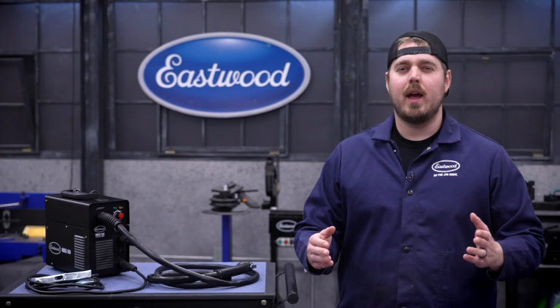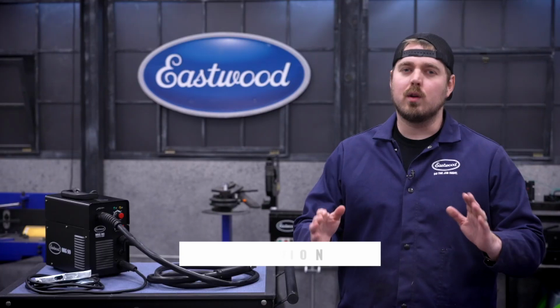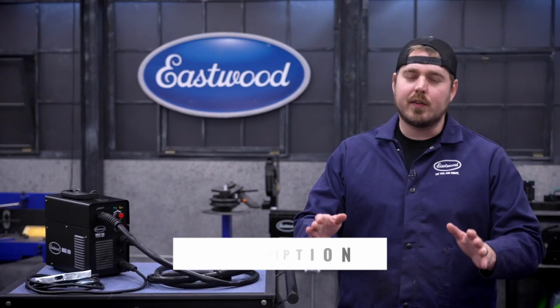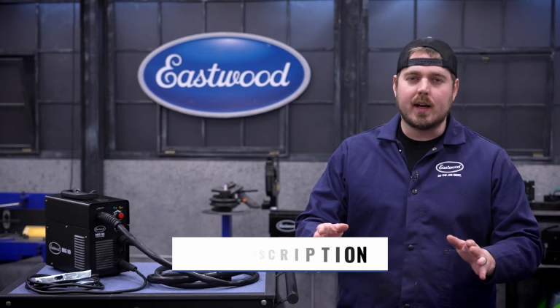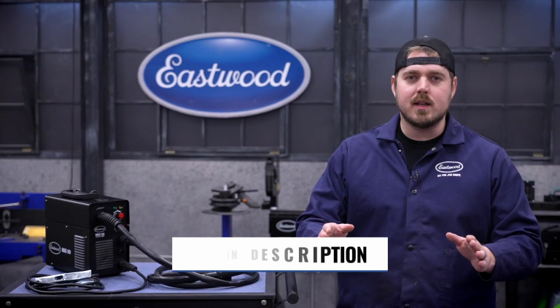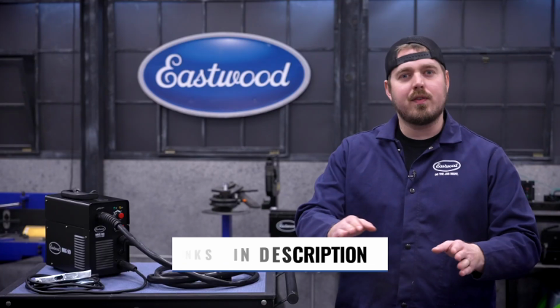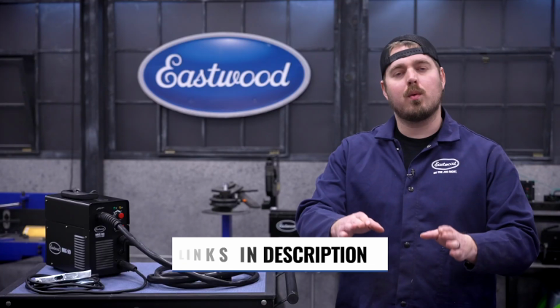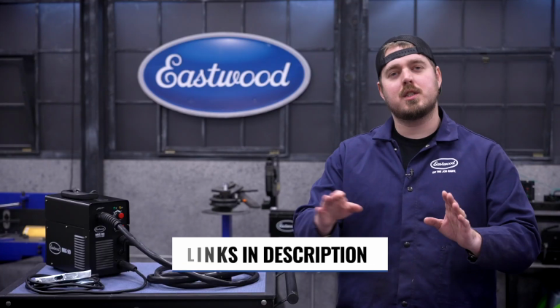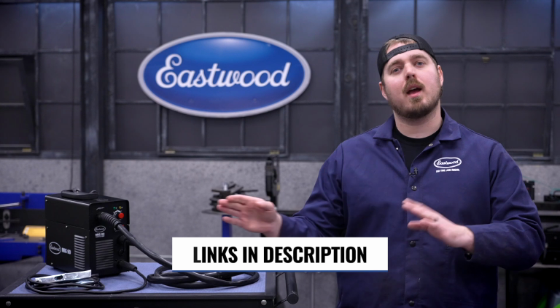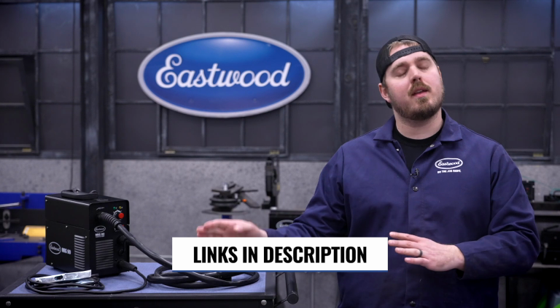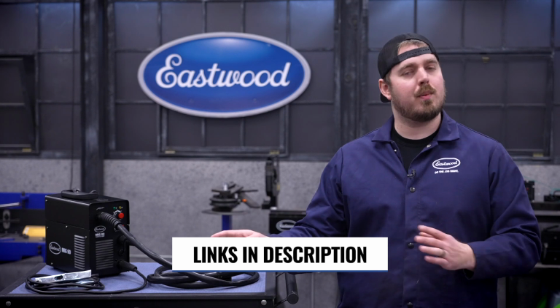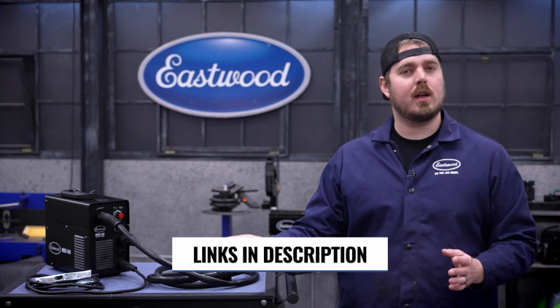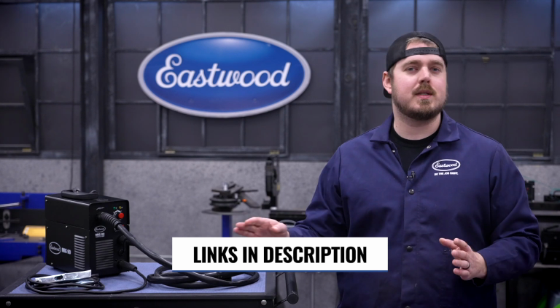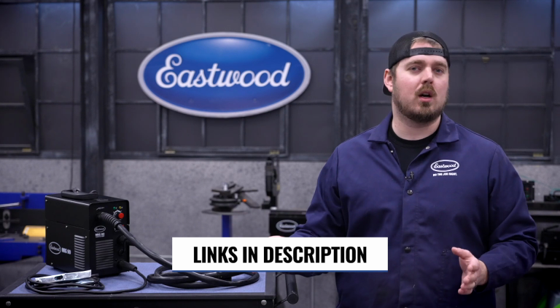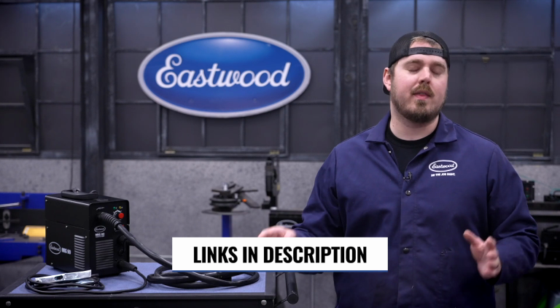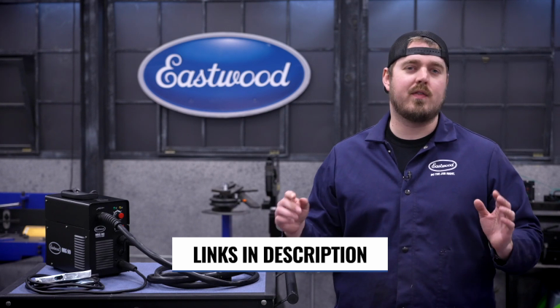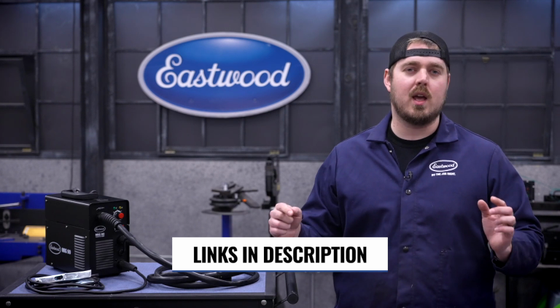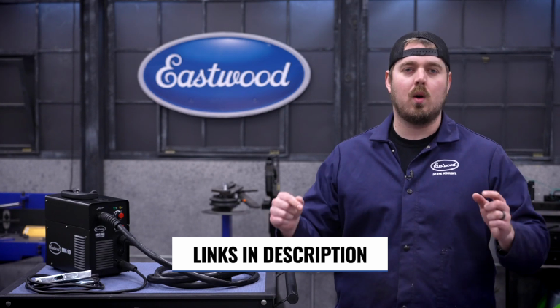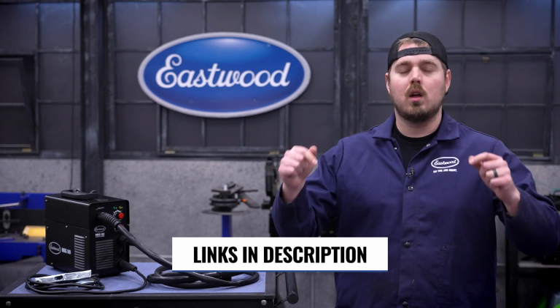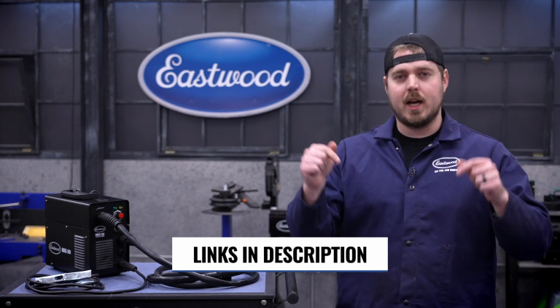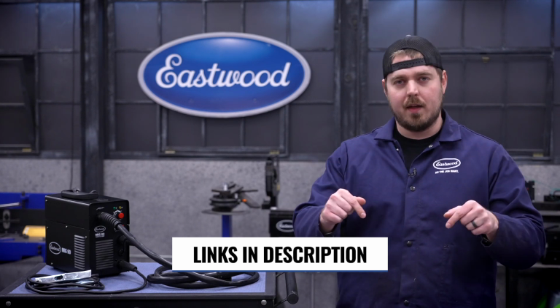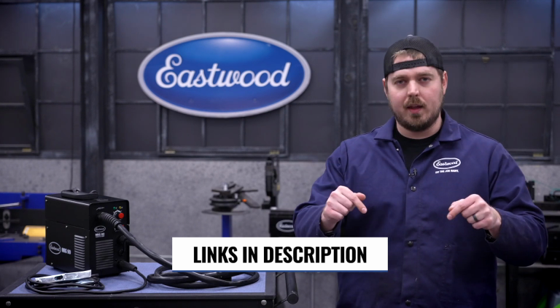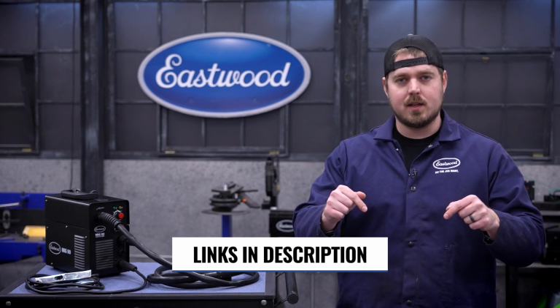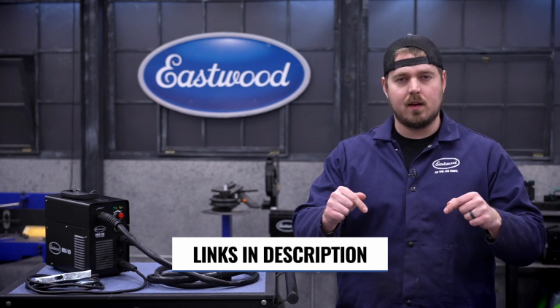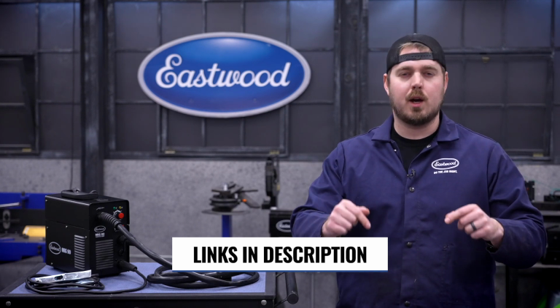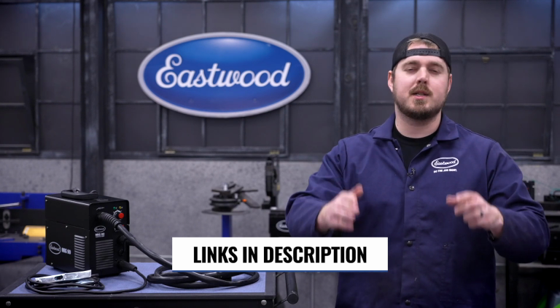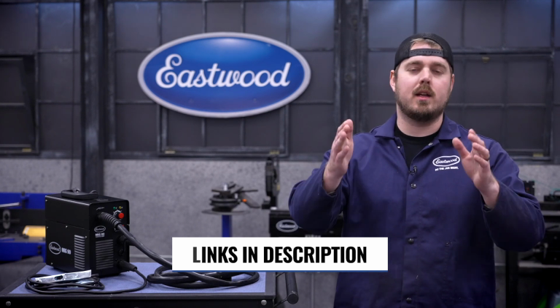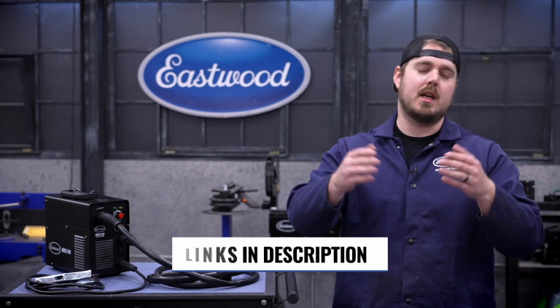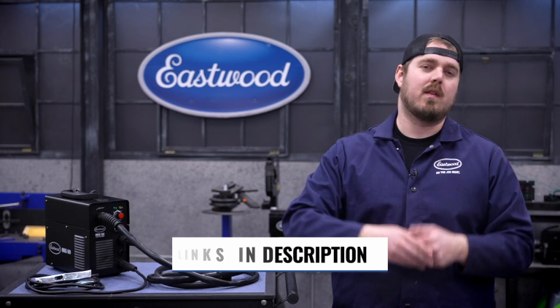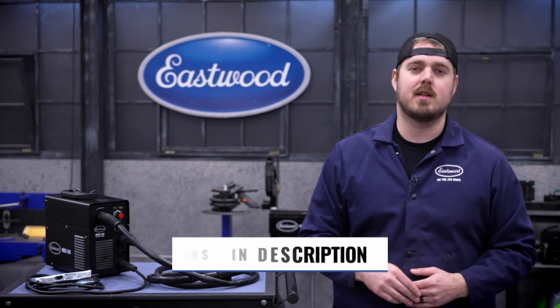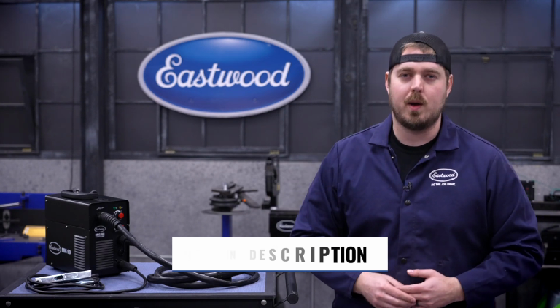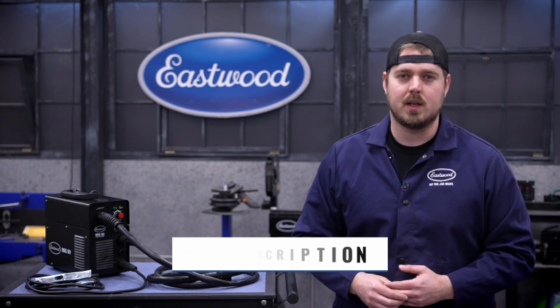If you ever want to check out any of the products we talked about in this video, check out the links in the description. It'll take you right to the website.